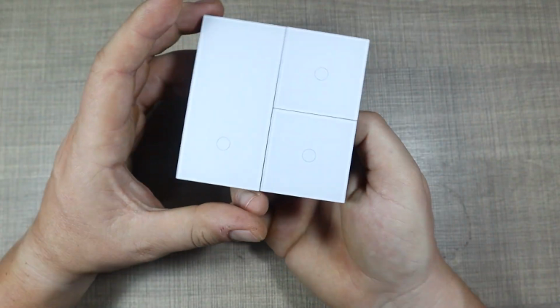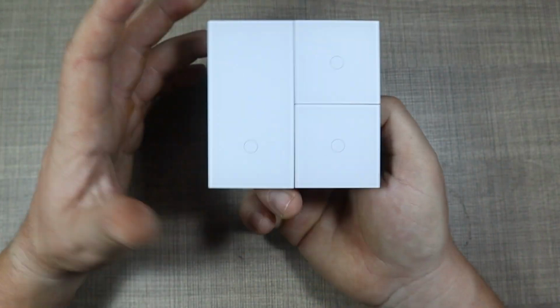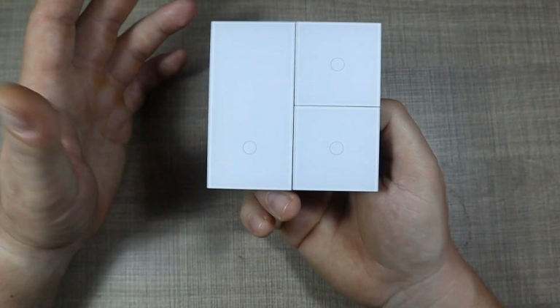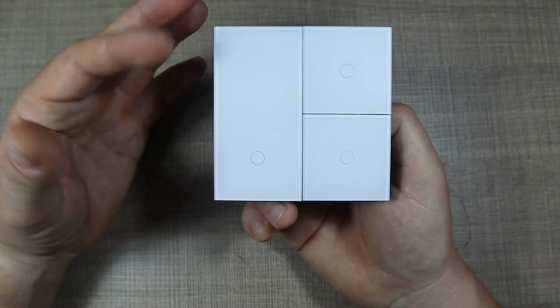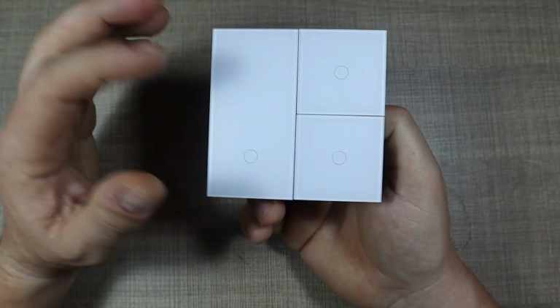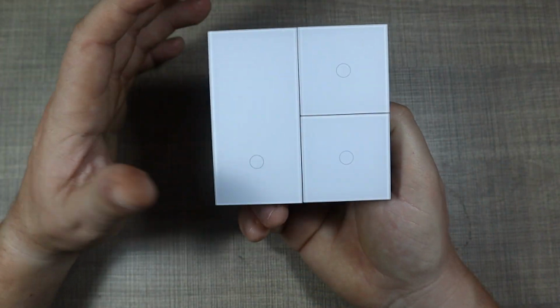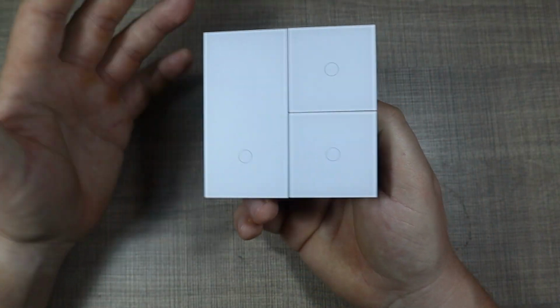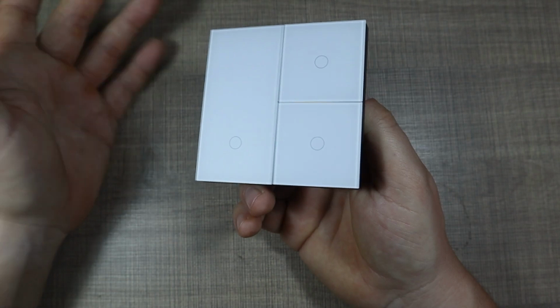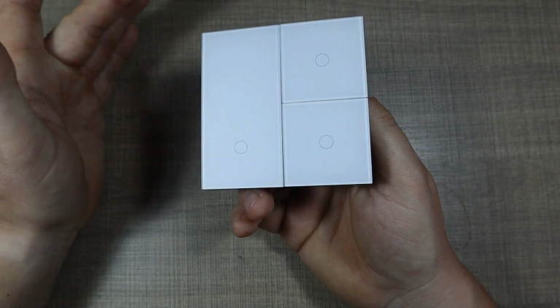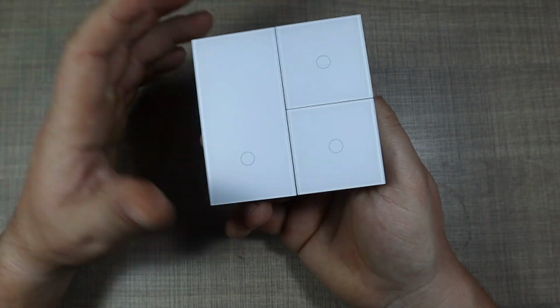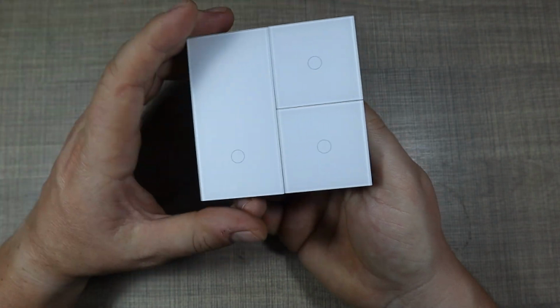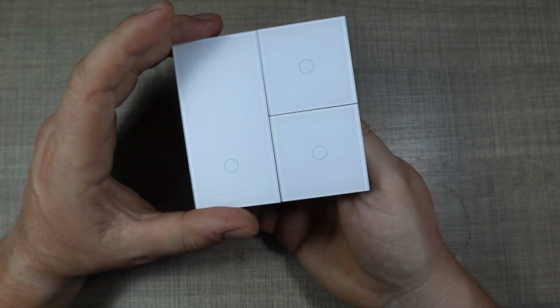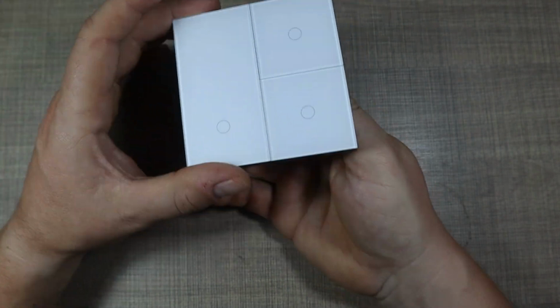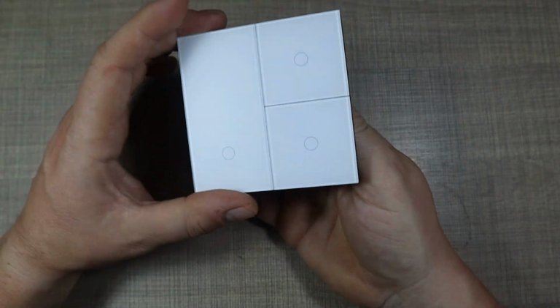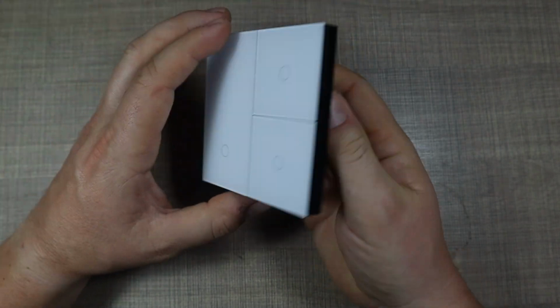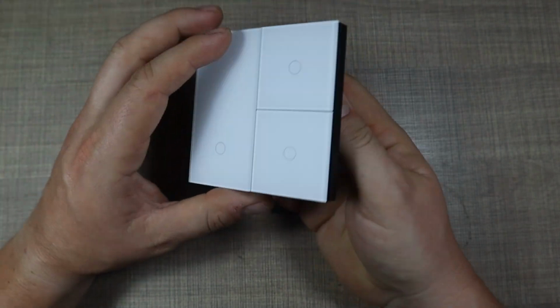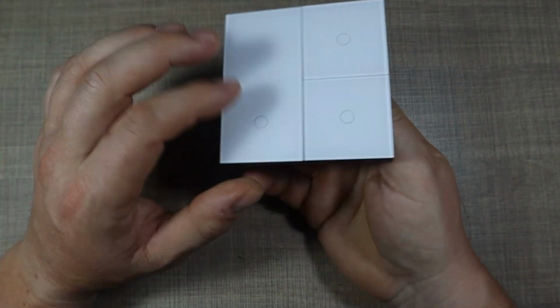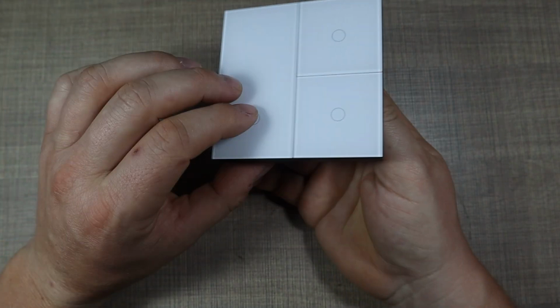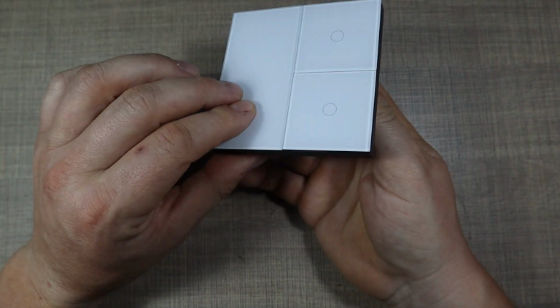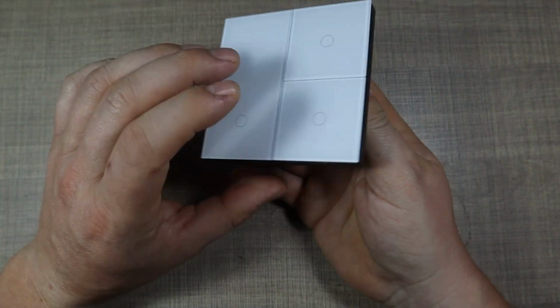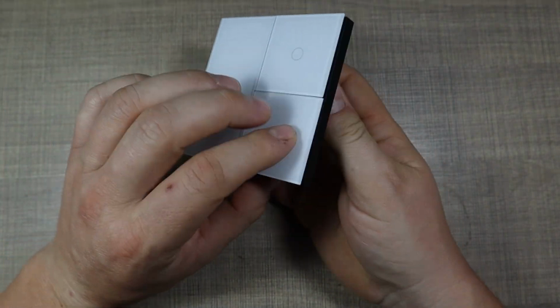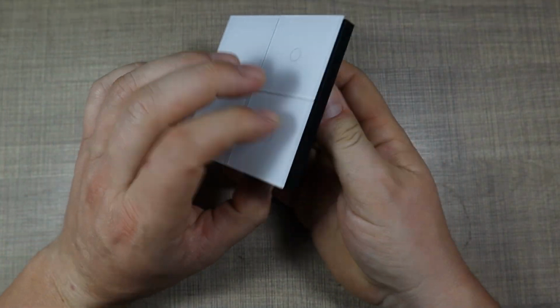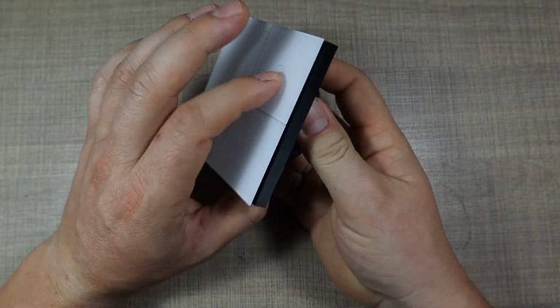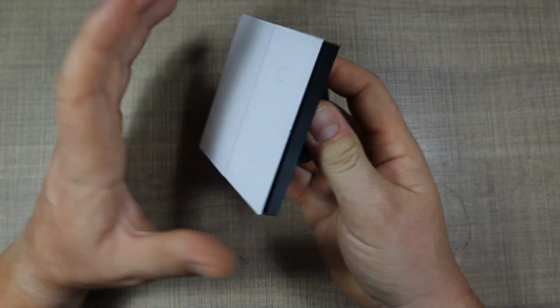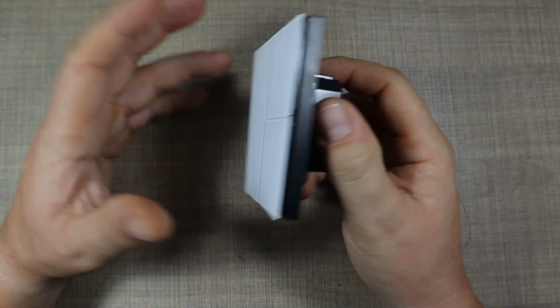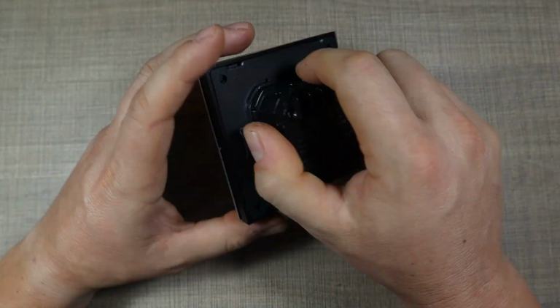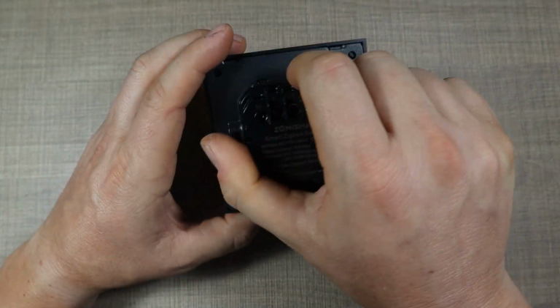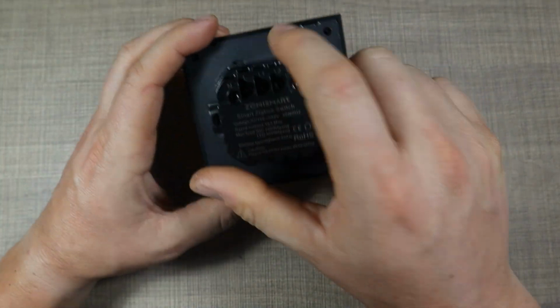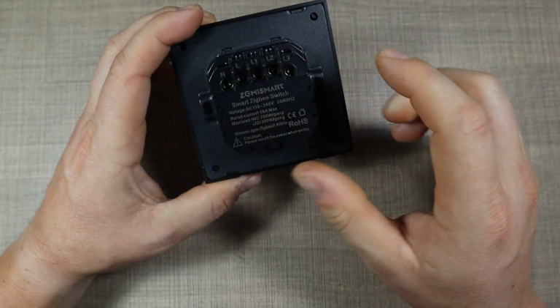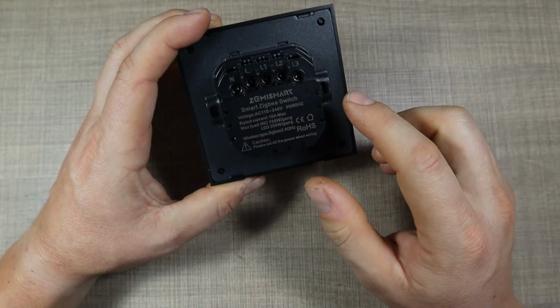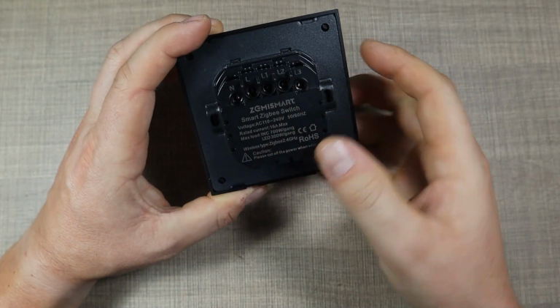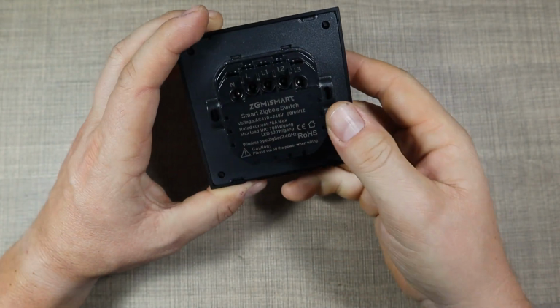This device was actually sent to me to test and review, and that's what we're going to do today.